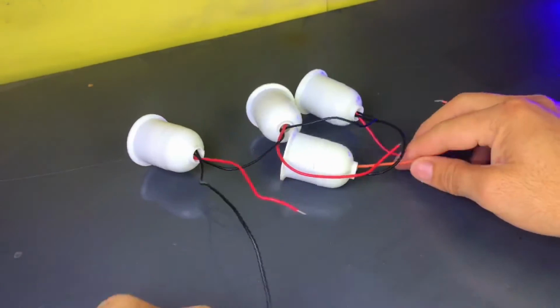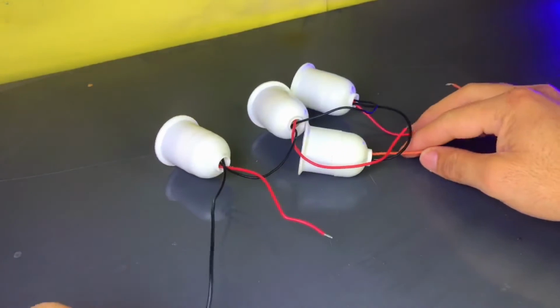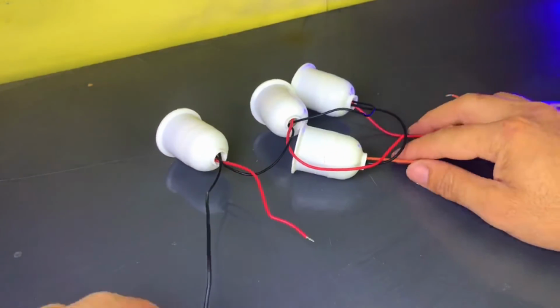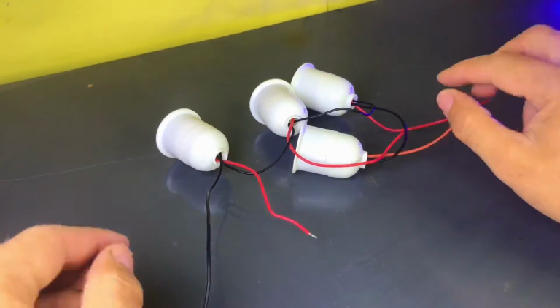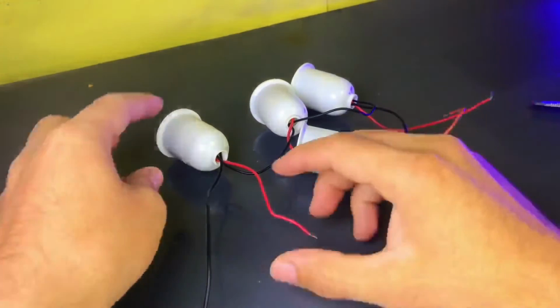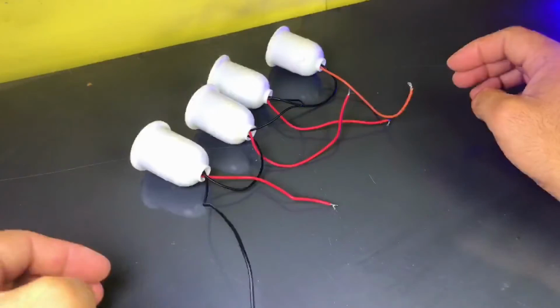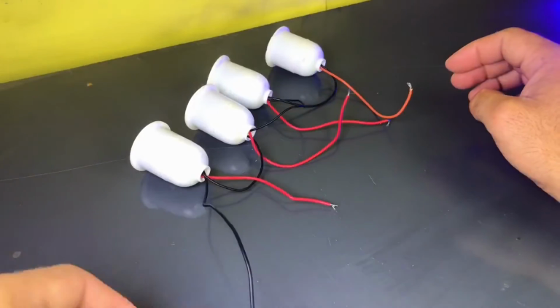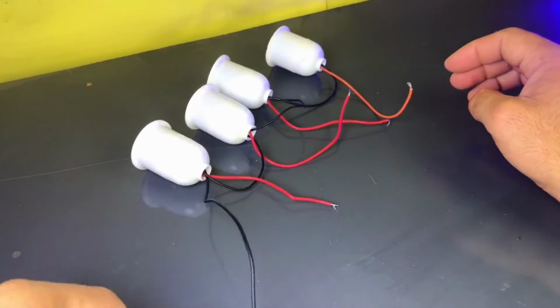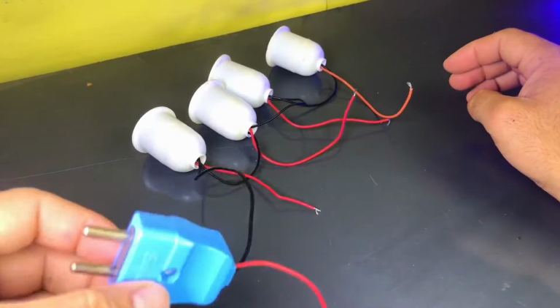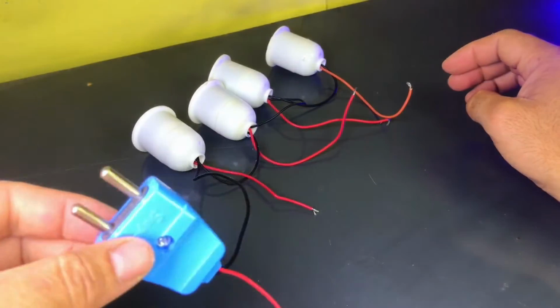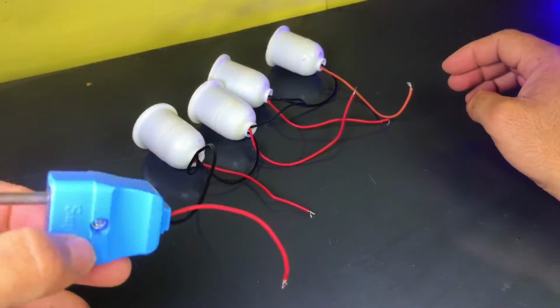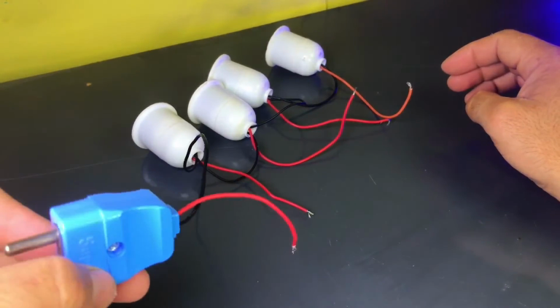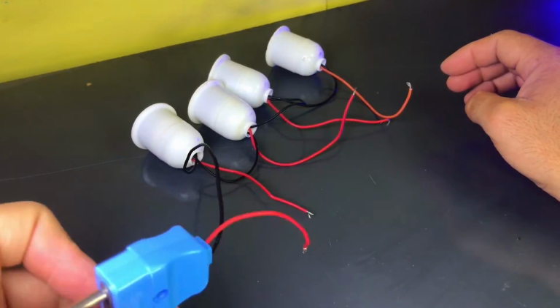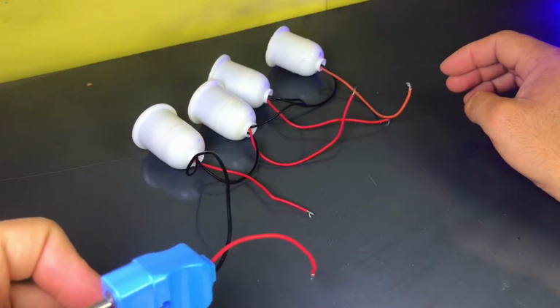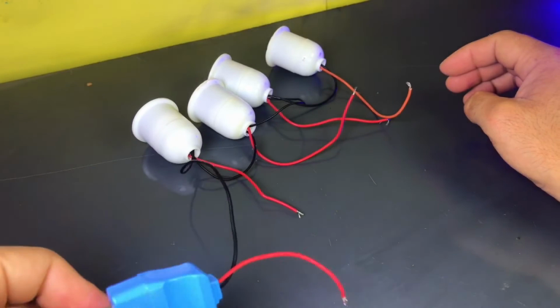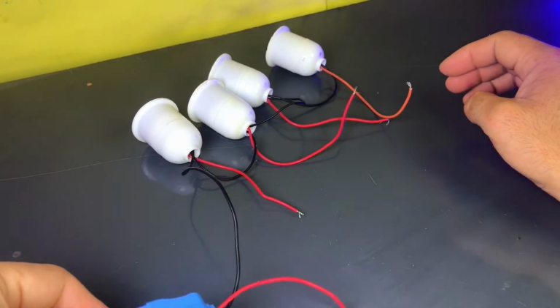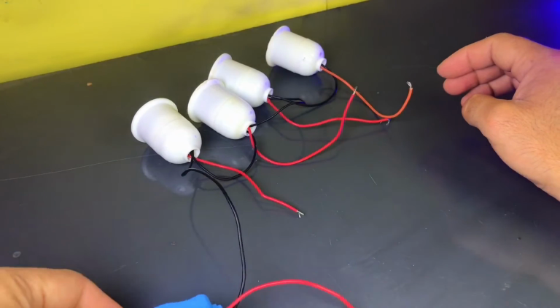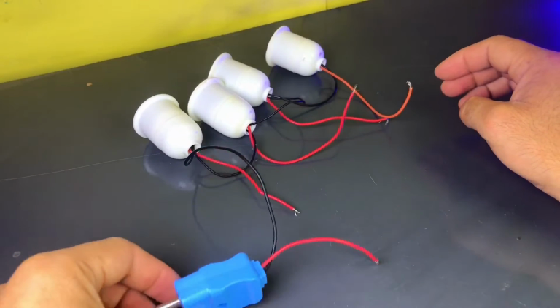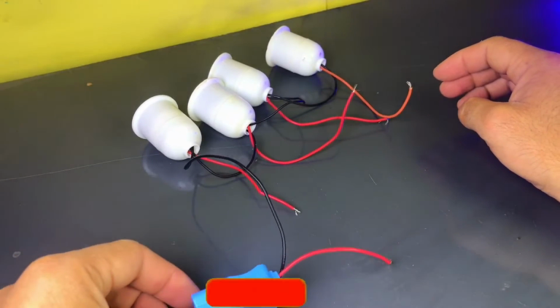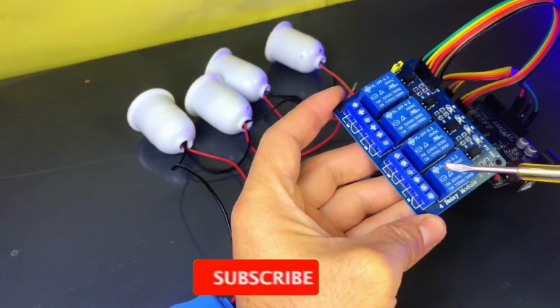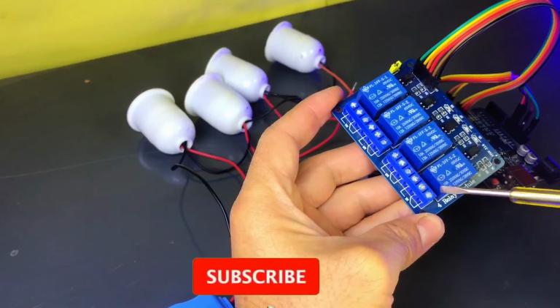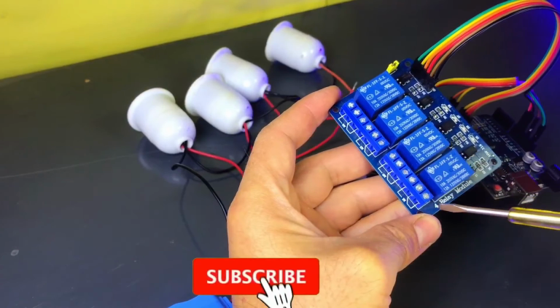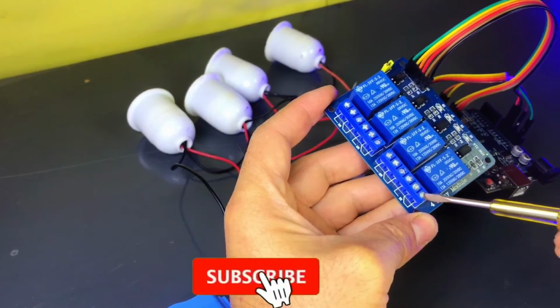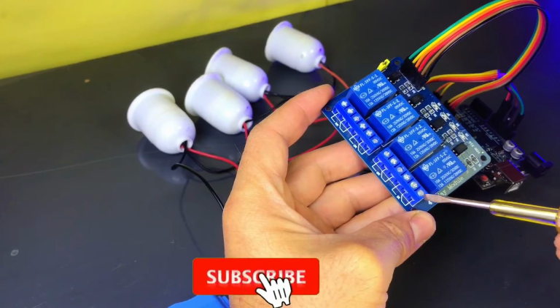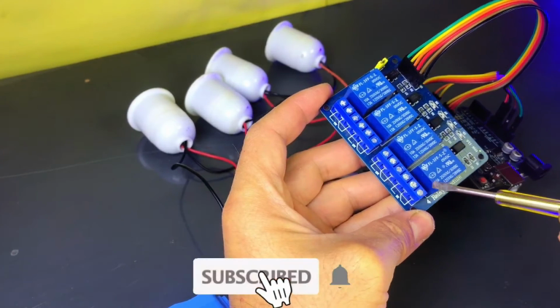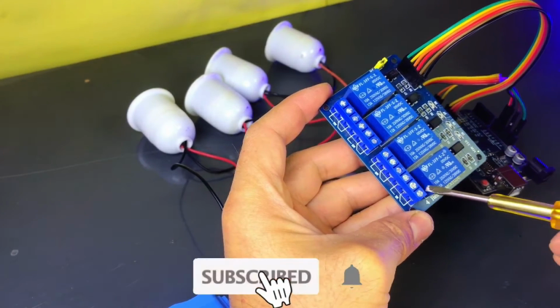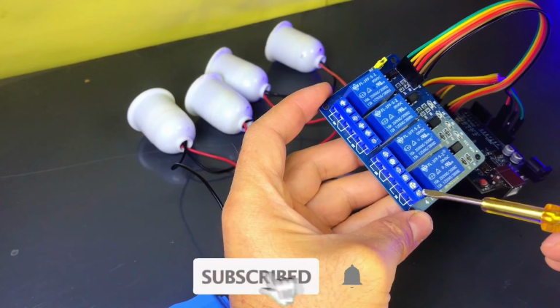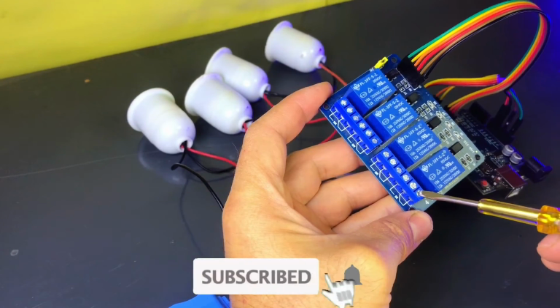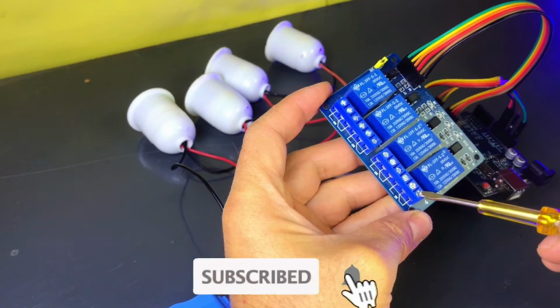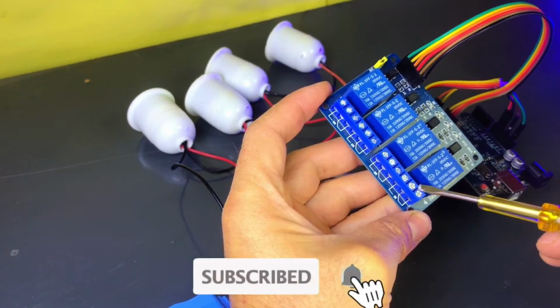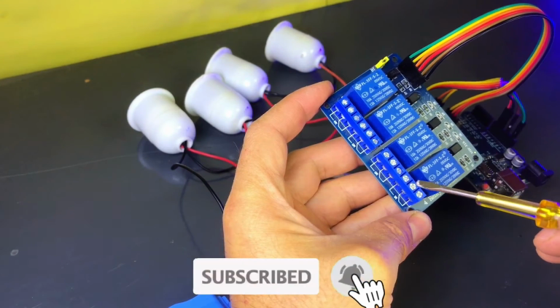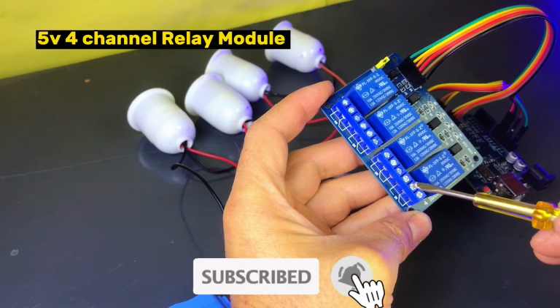Finally, connect the lights to the relay module. Make sure to connect them properly to the power supply.